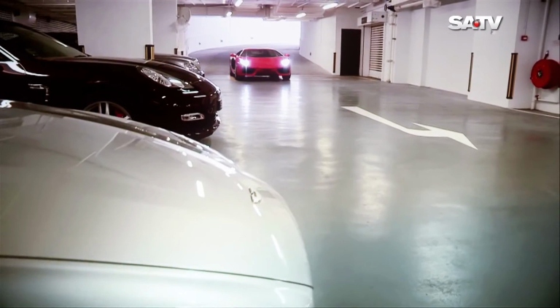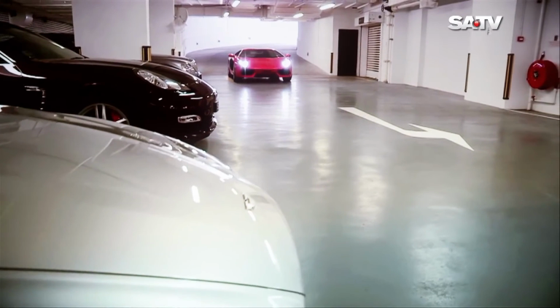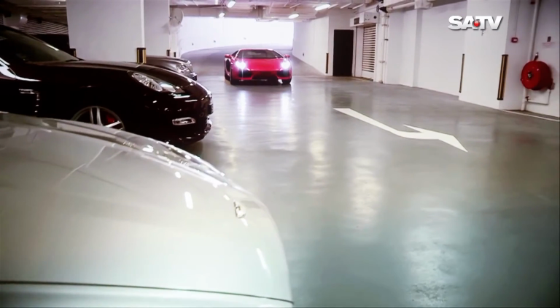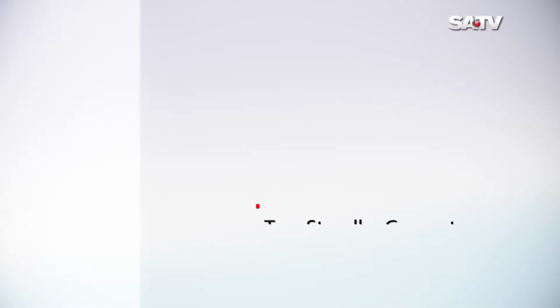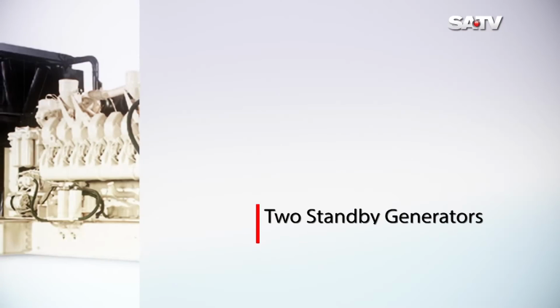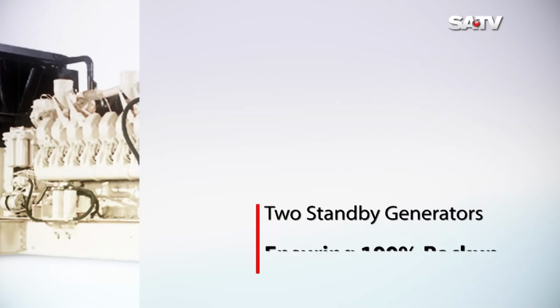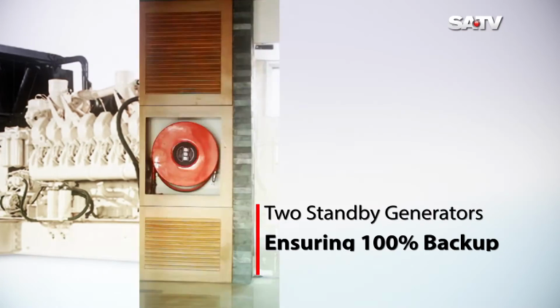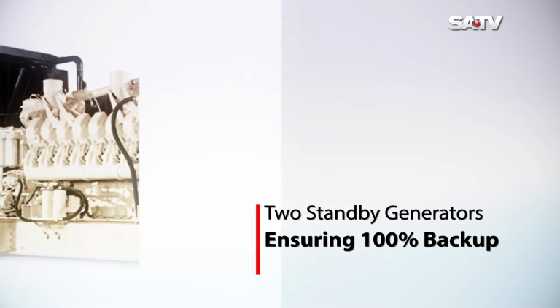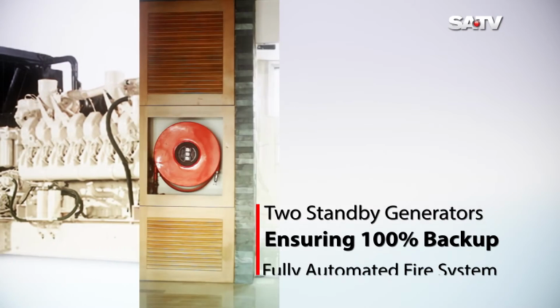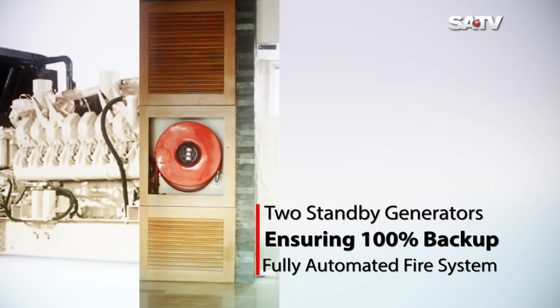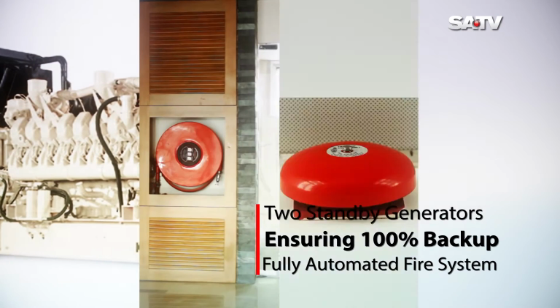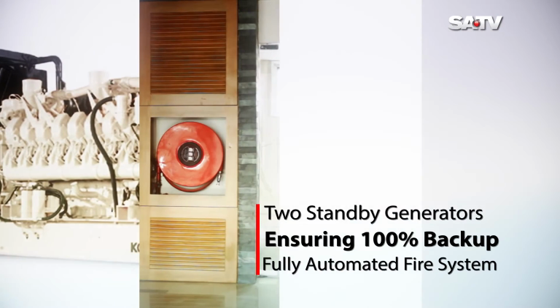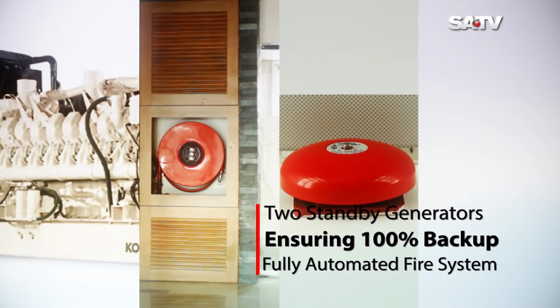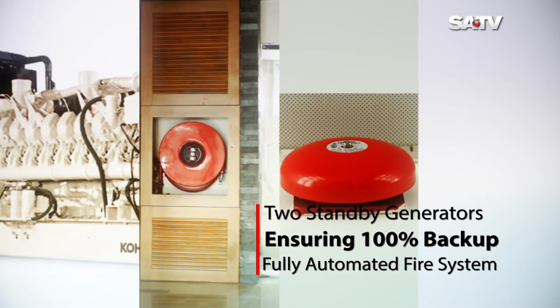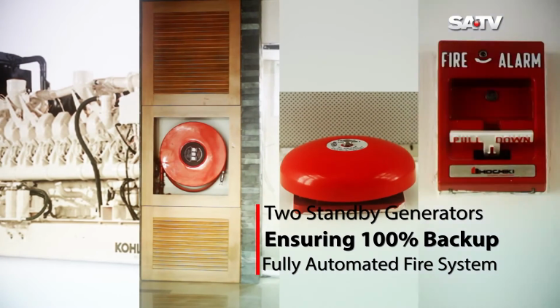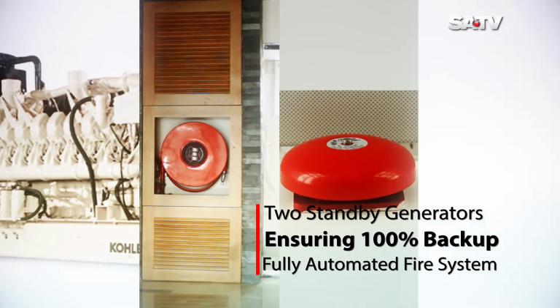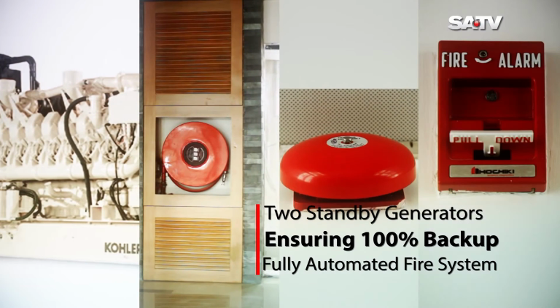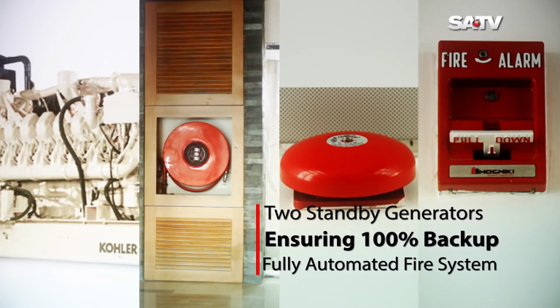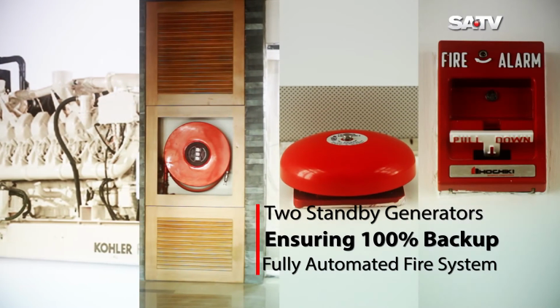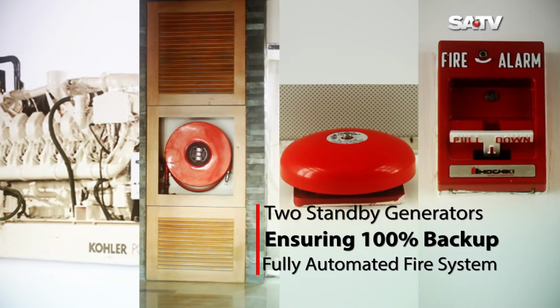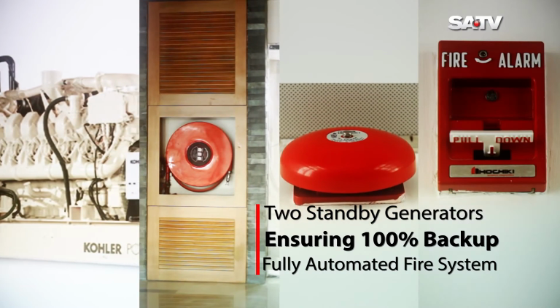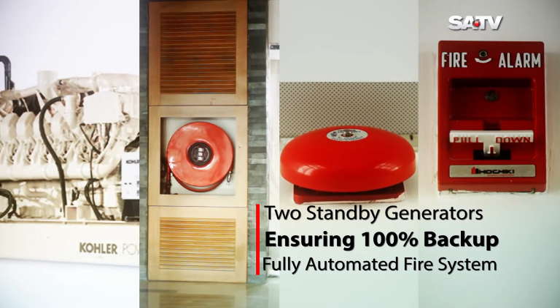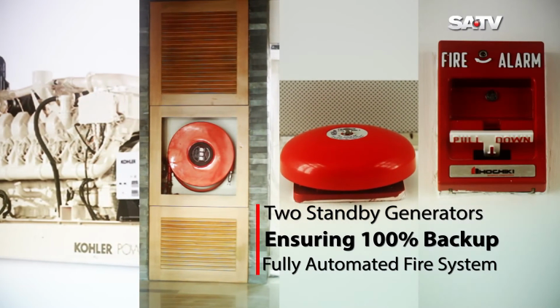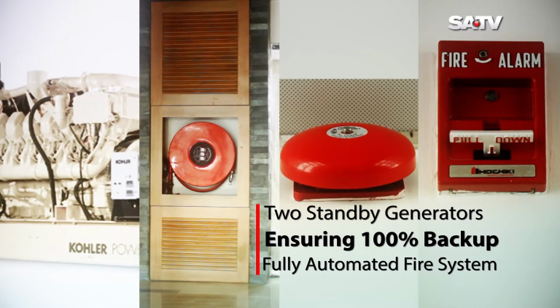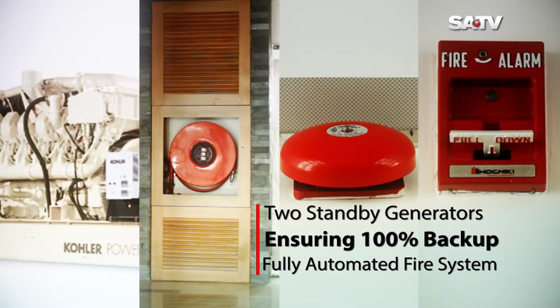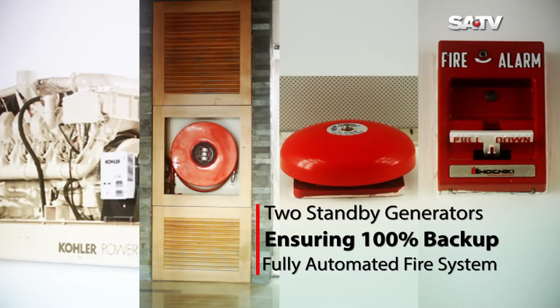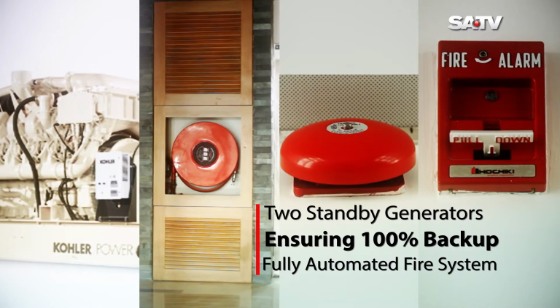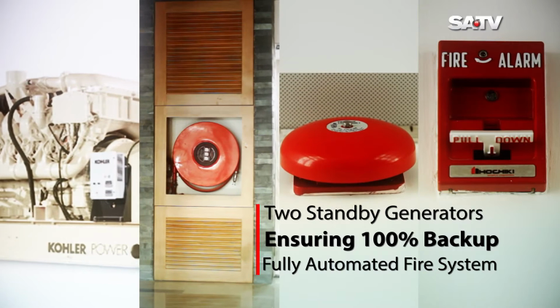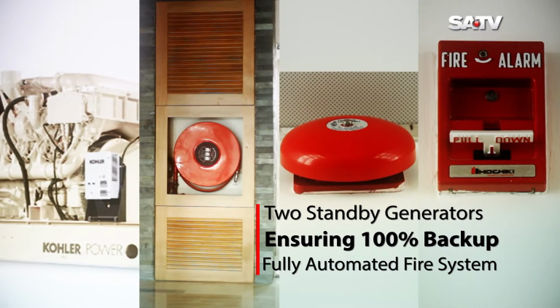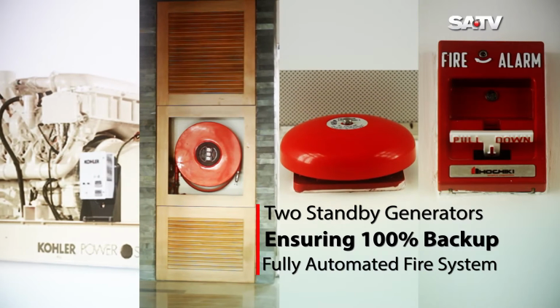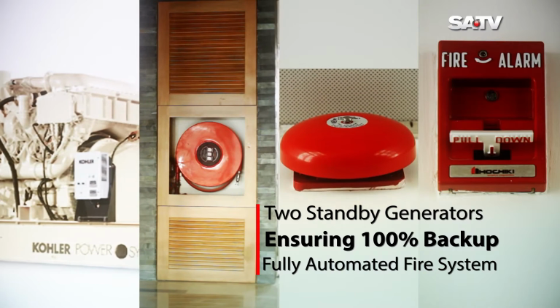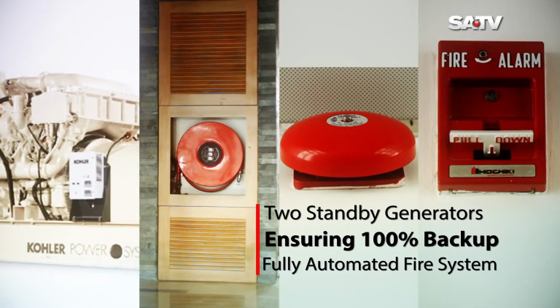Two standby generators ensuring 100% backup. Fully automated fire system.